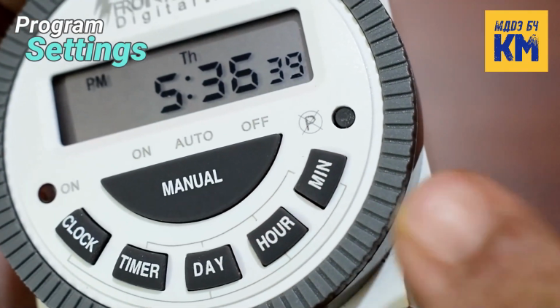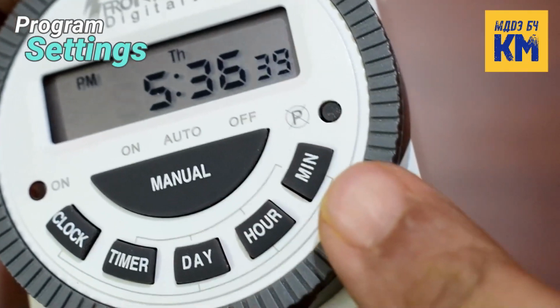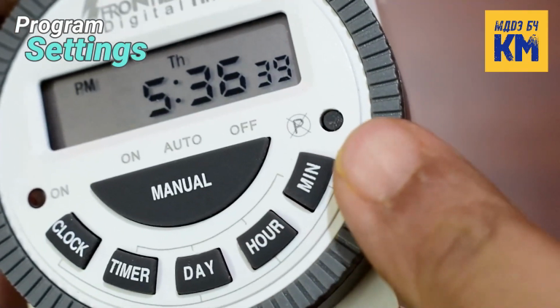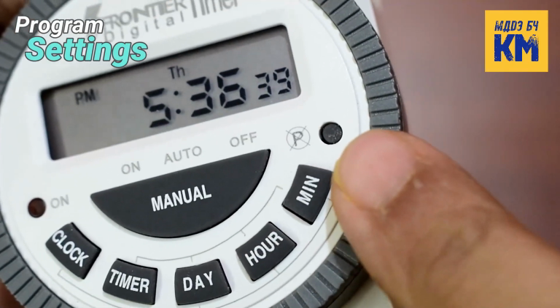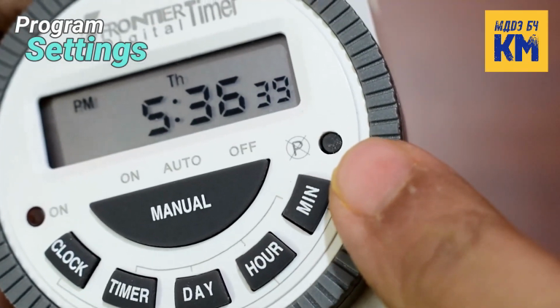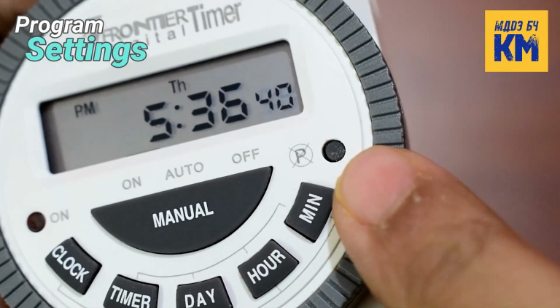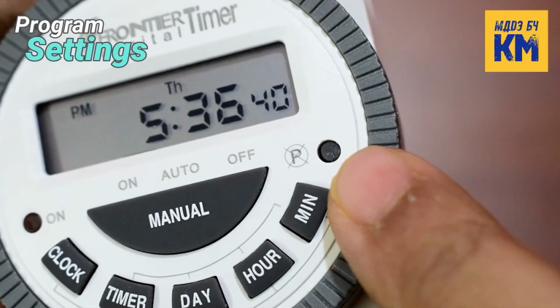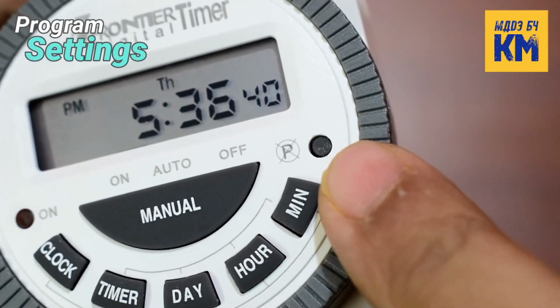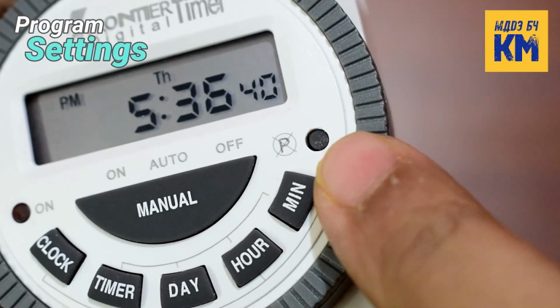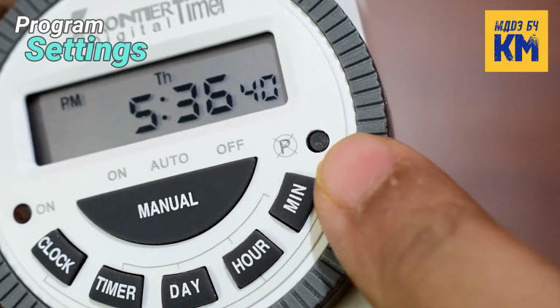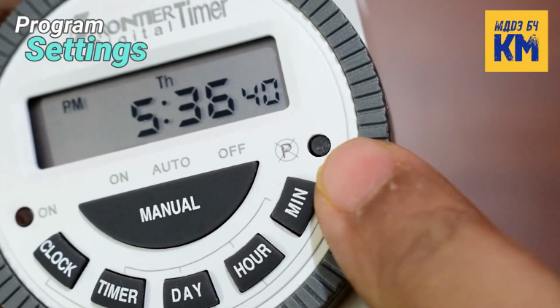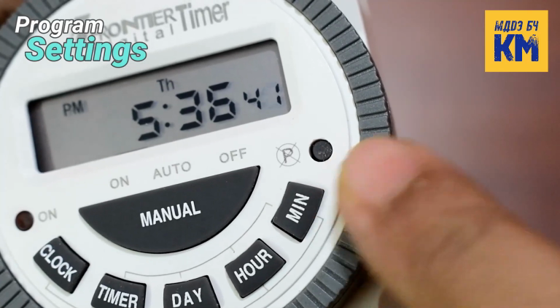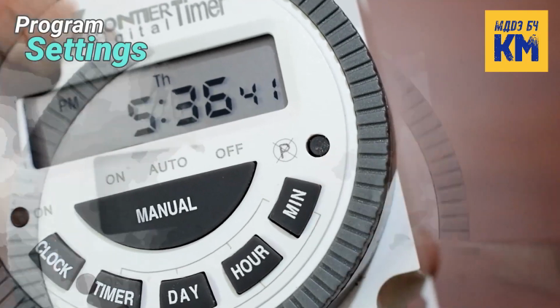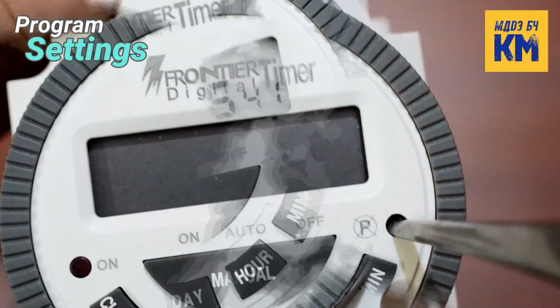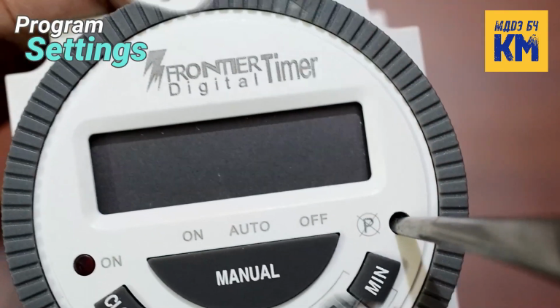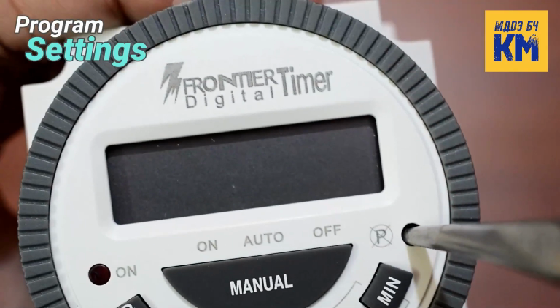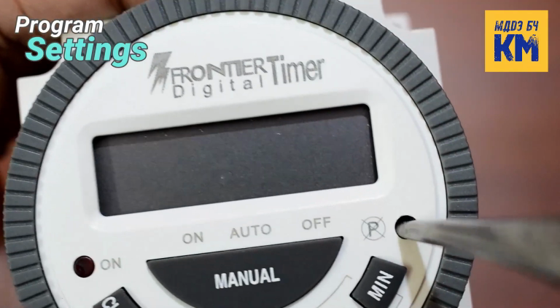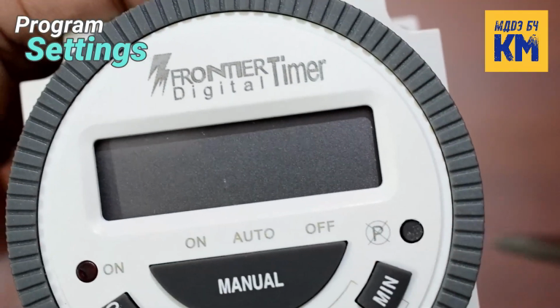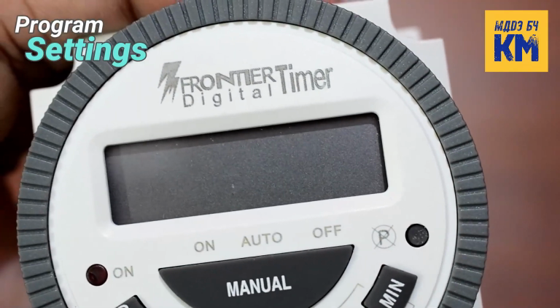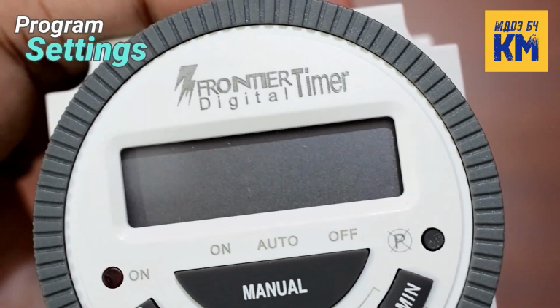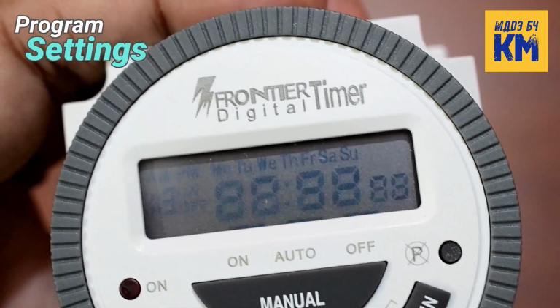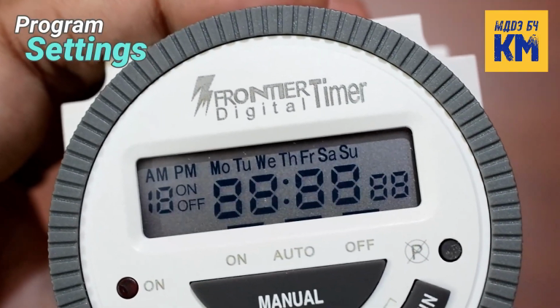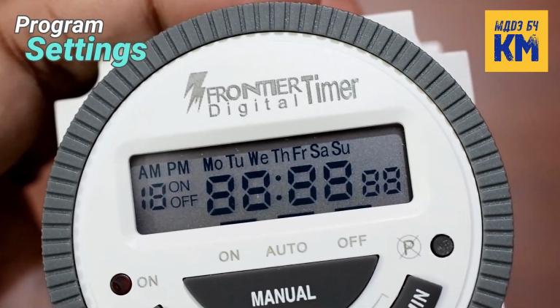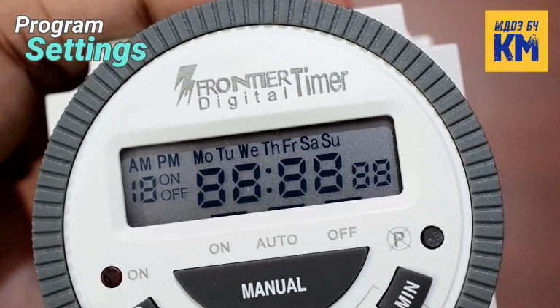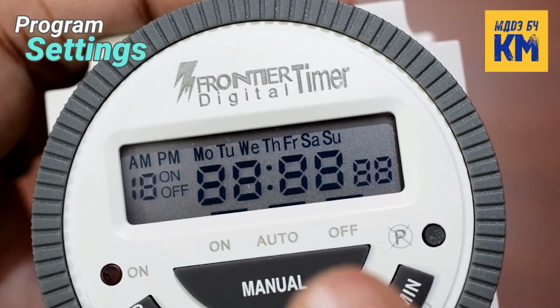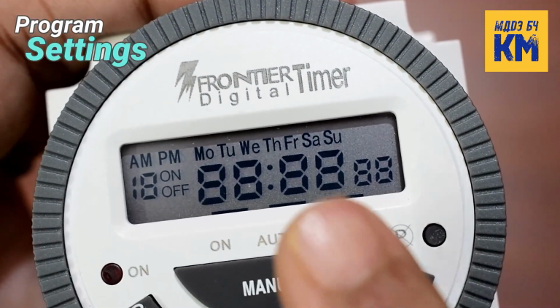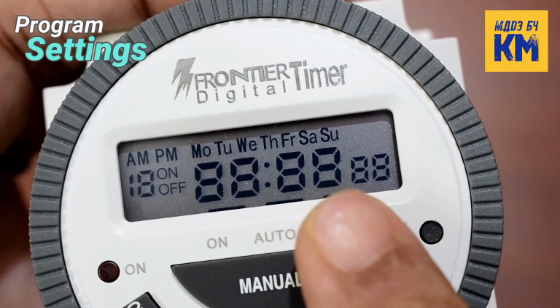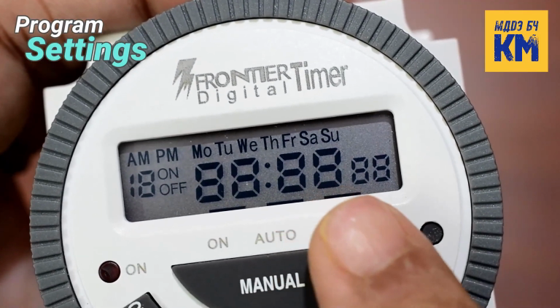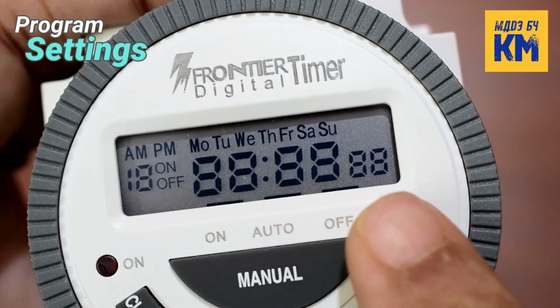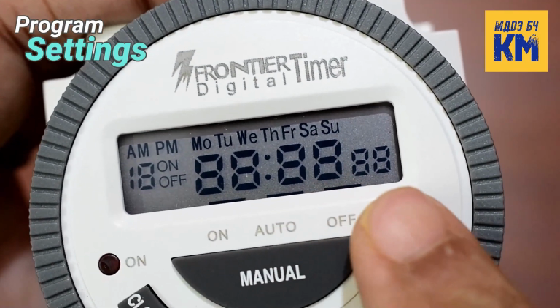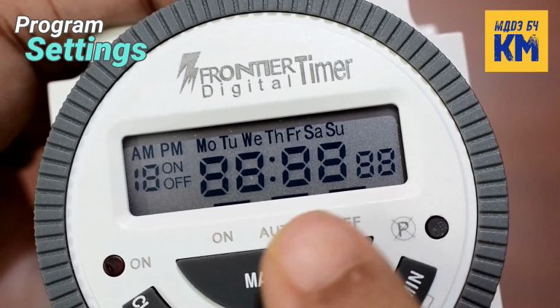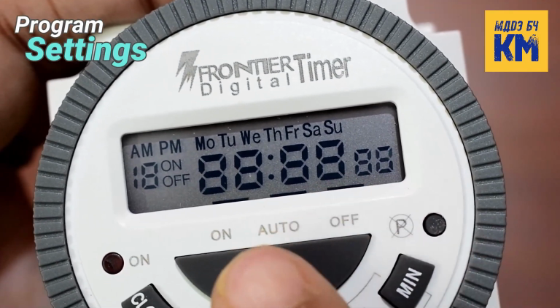And this is the reset button of the timer. If we press it, all programs and times will be reset.